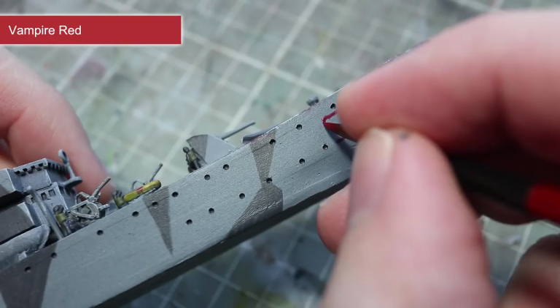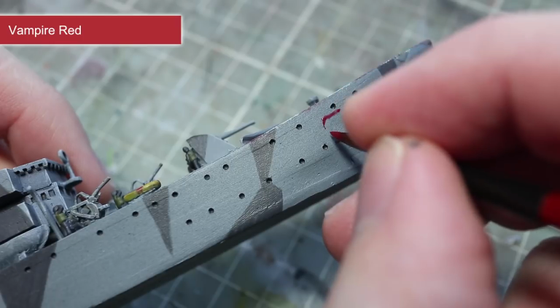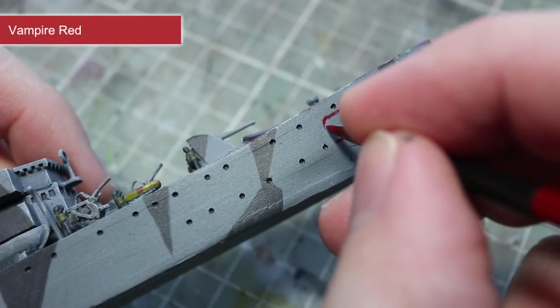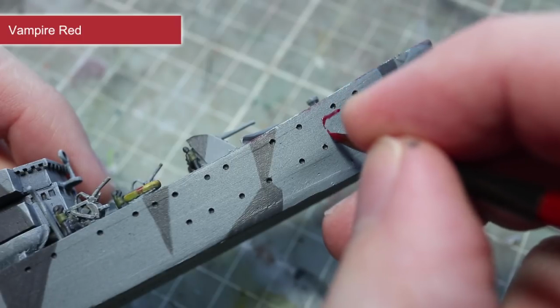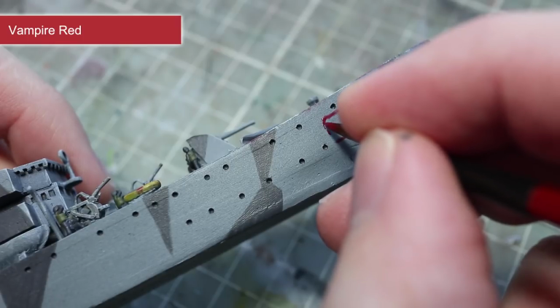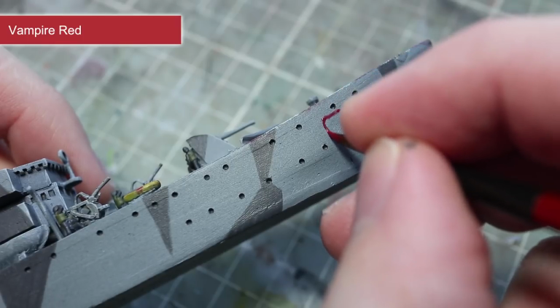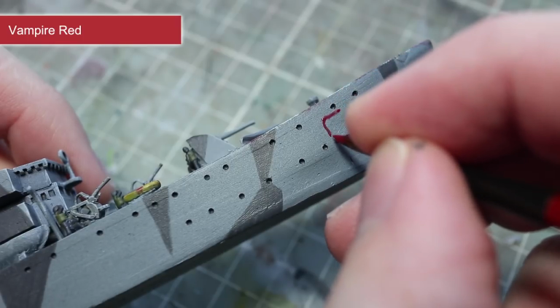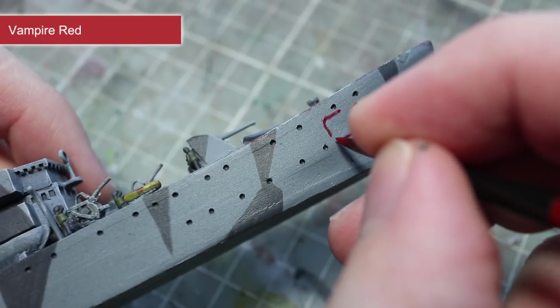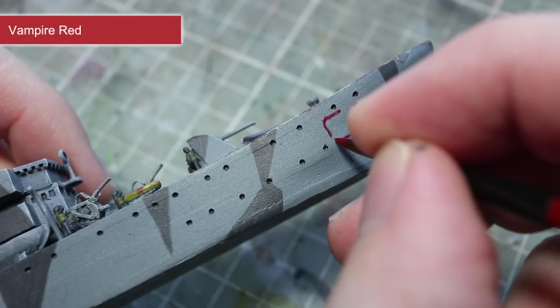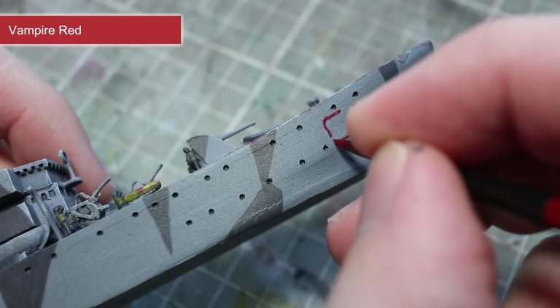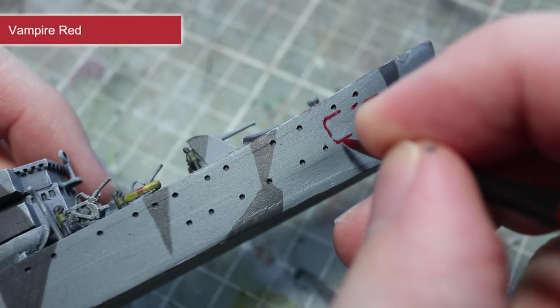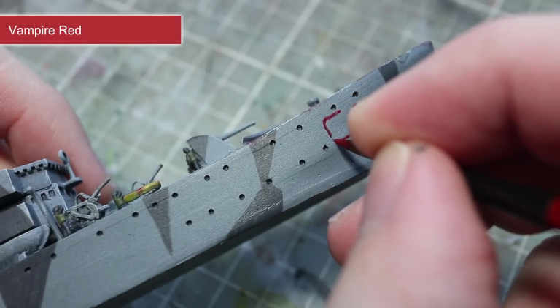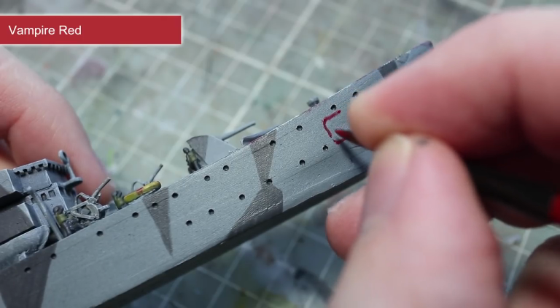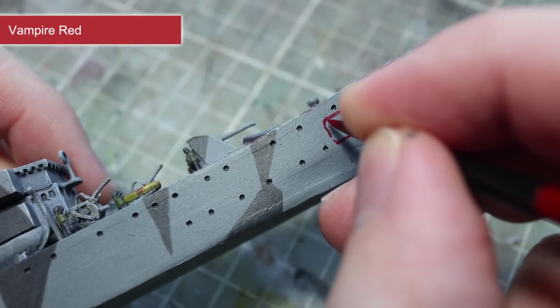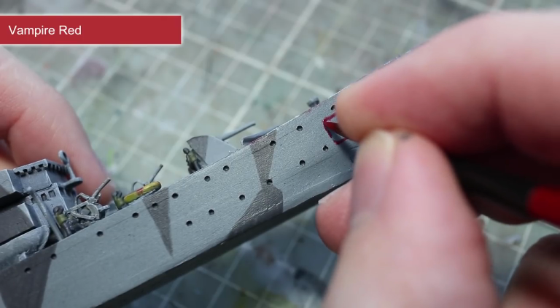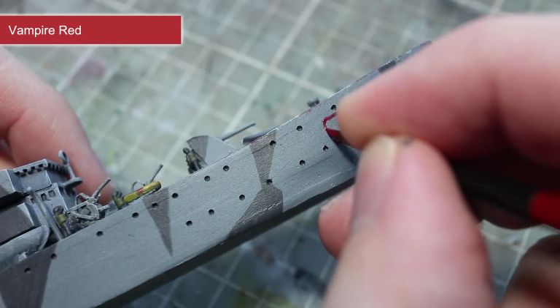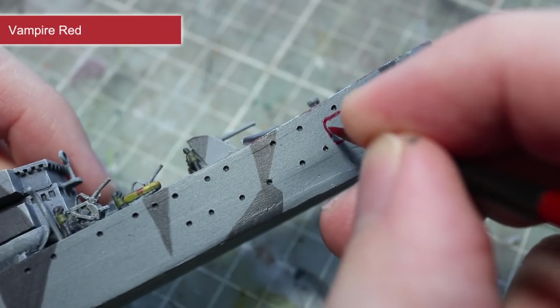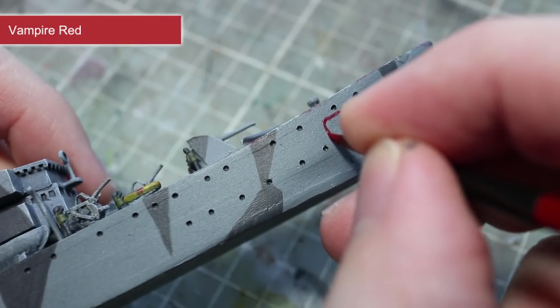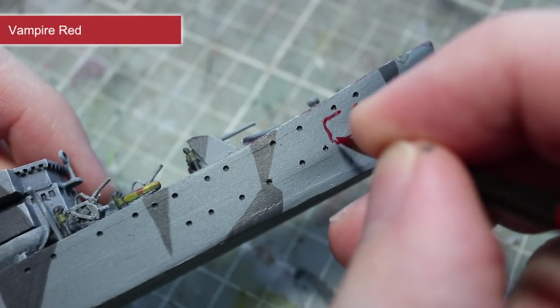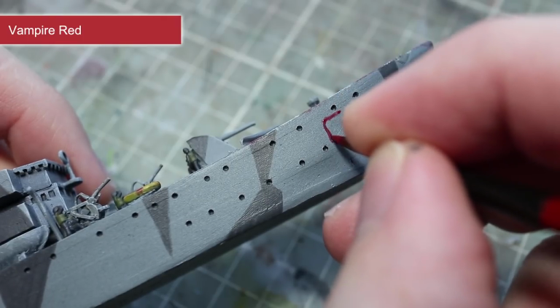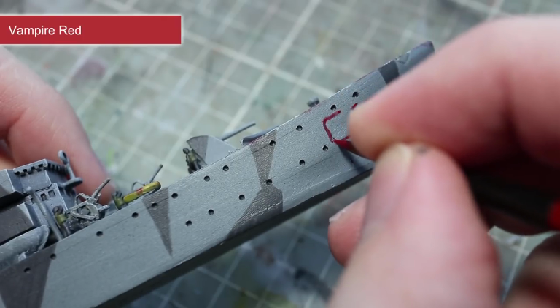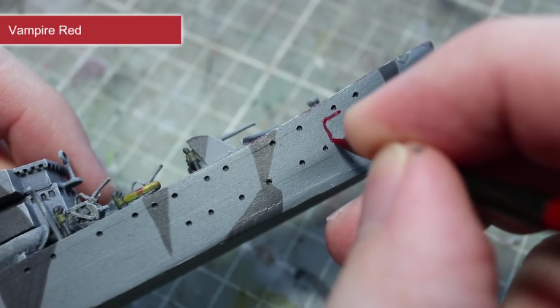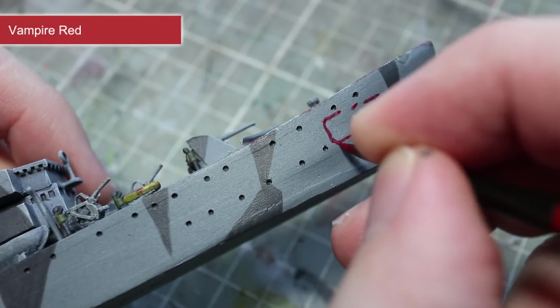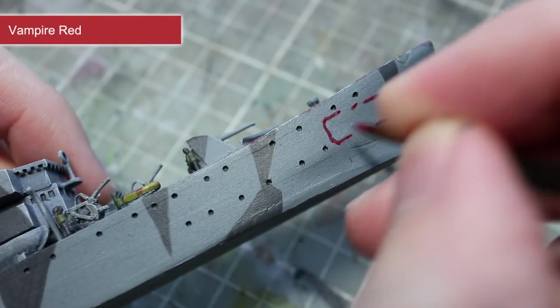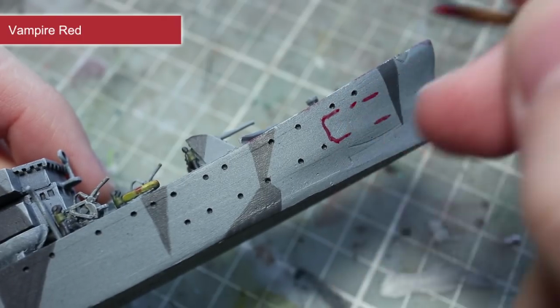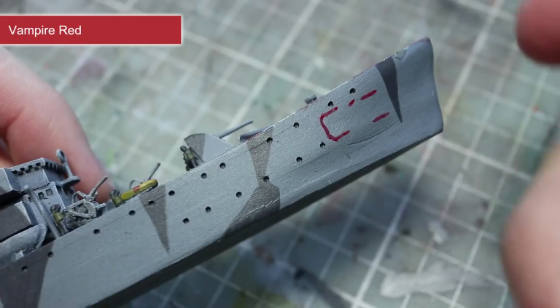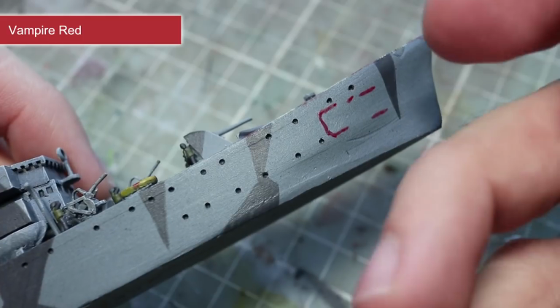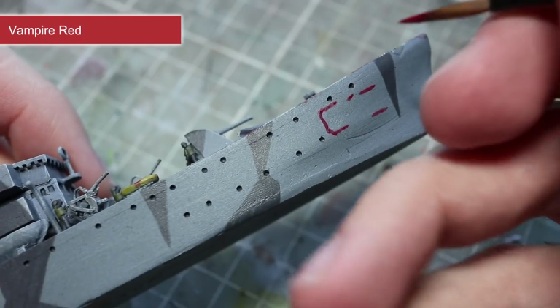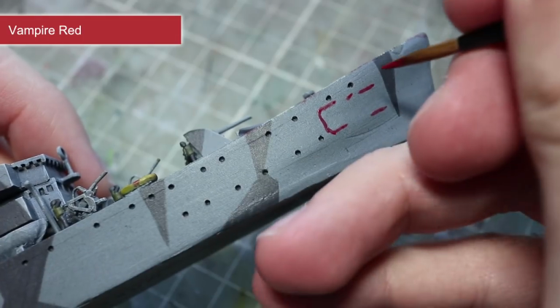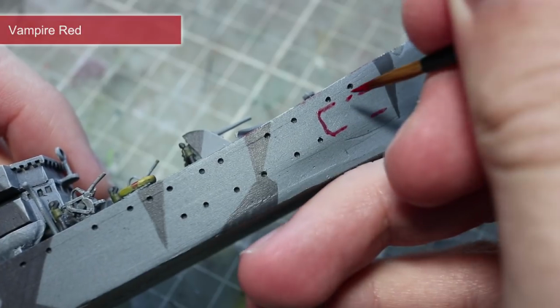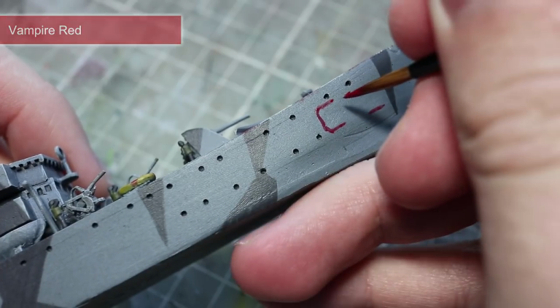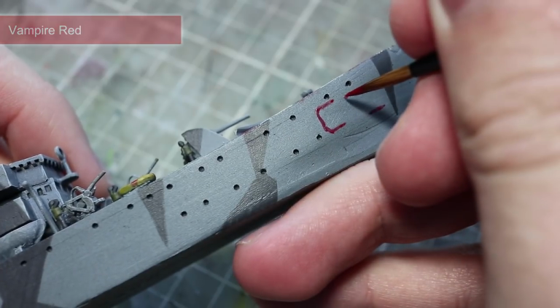Then you can fill in any remaining horizontal lines before painting in the vertical lines afterwards to complete the number.